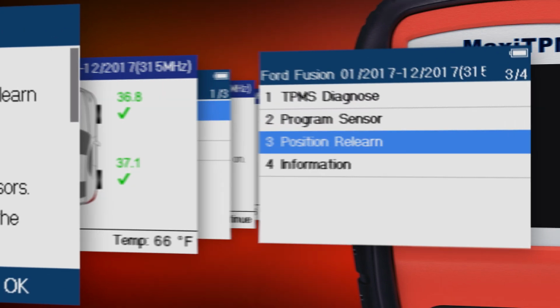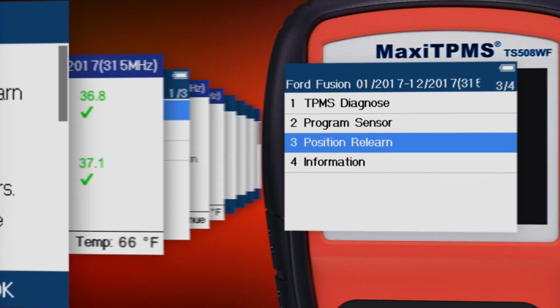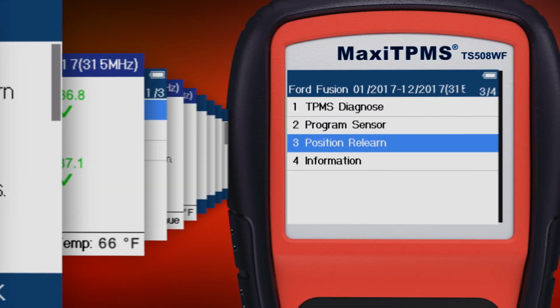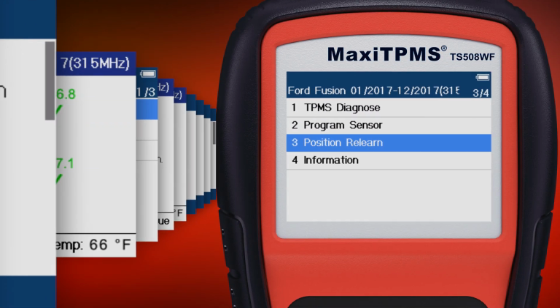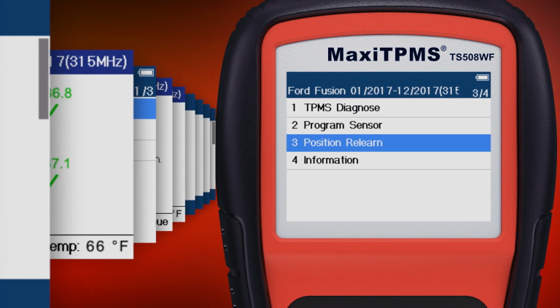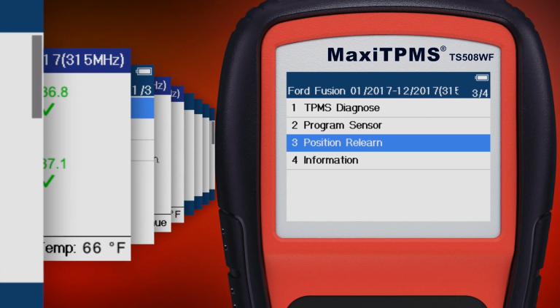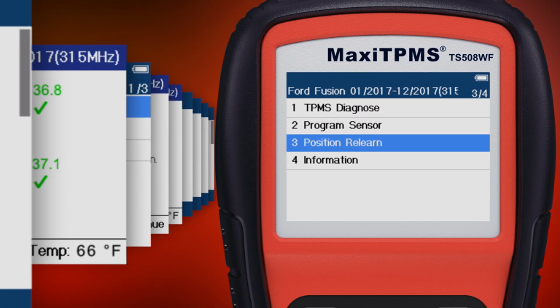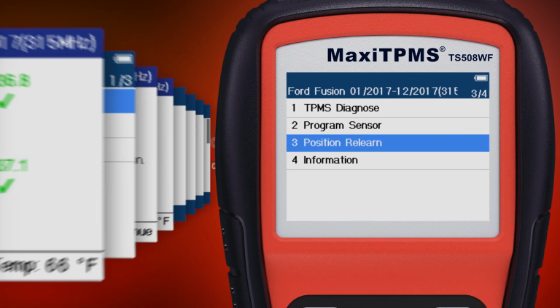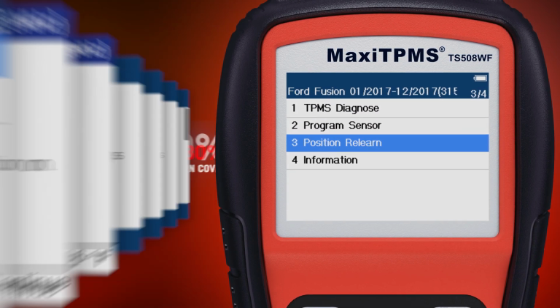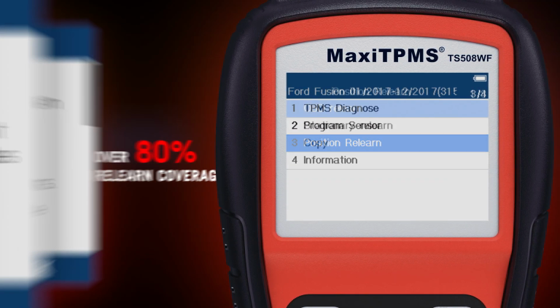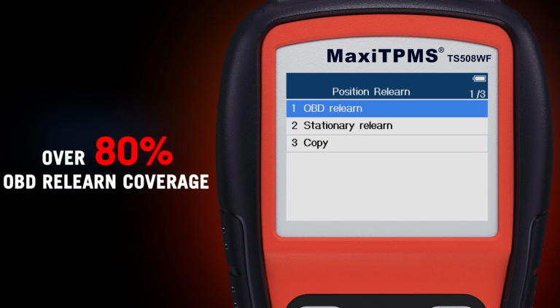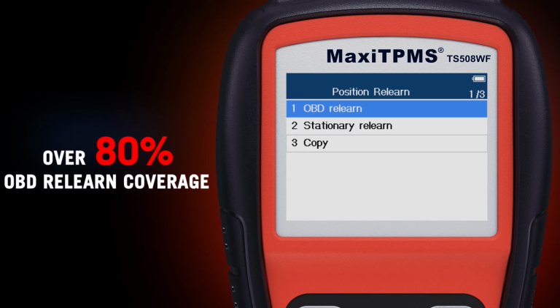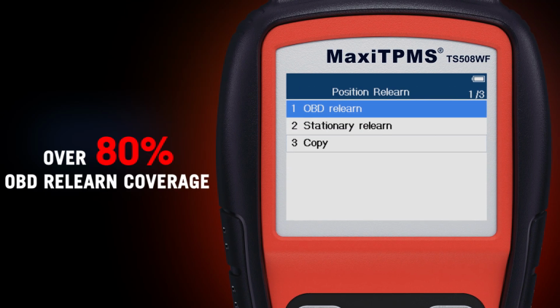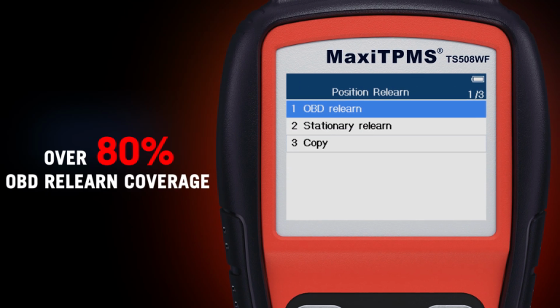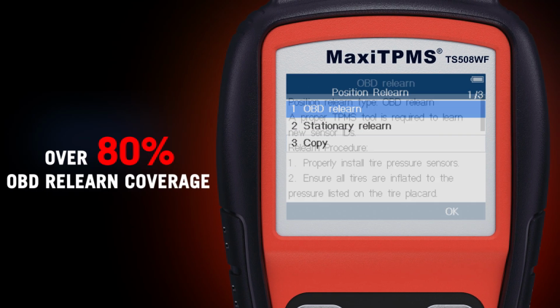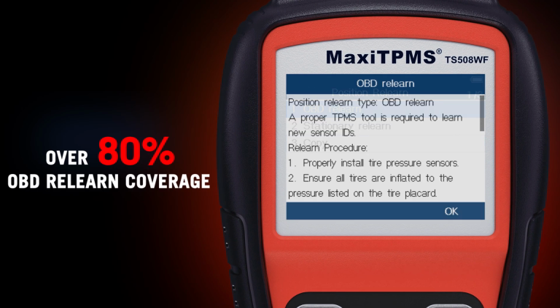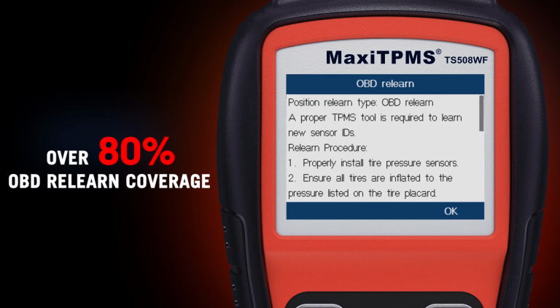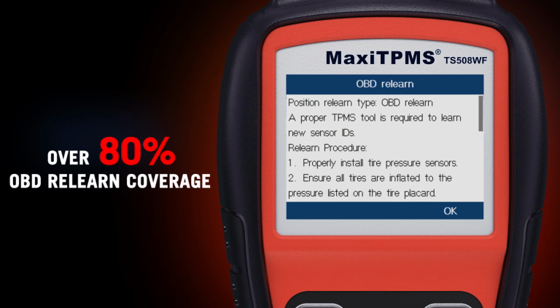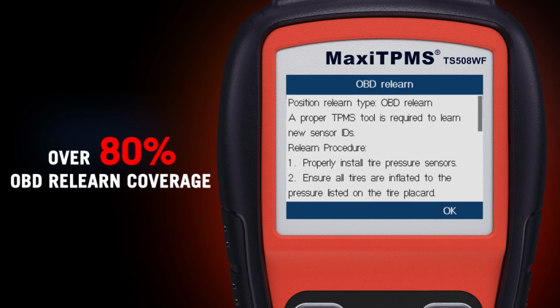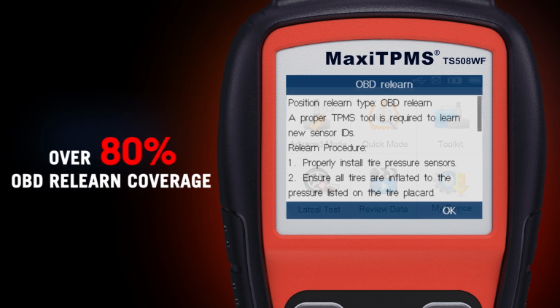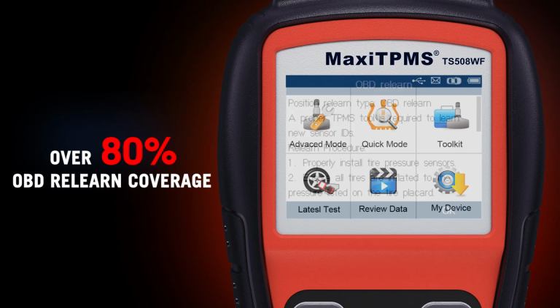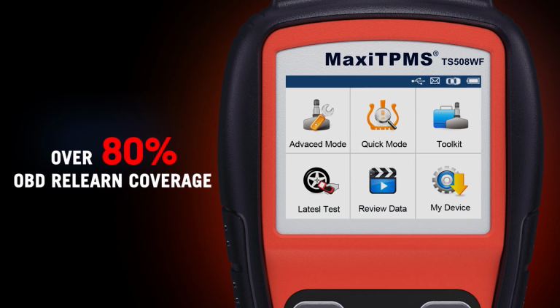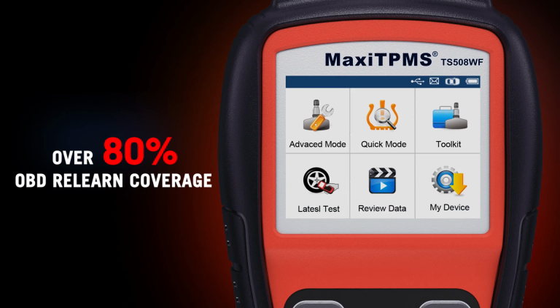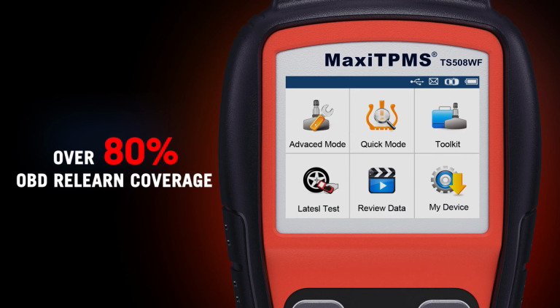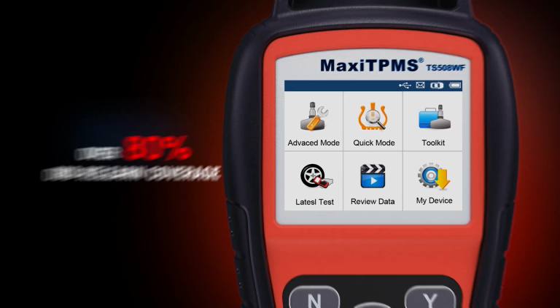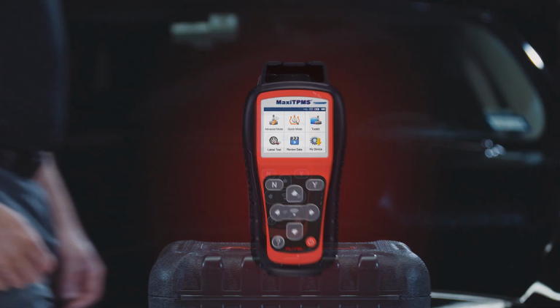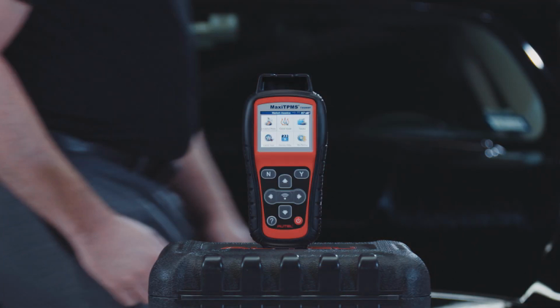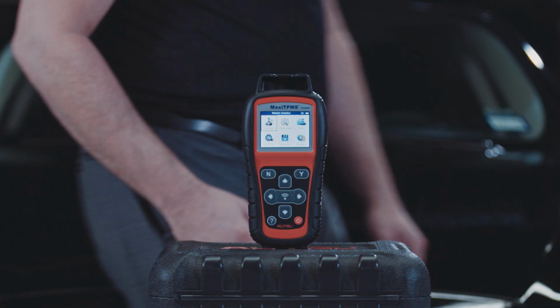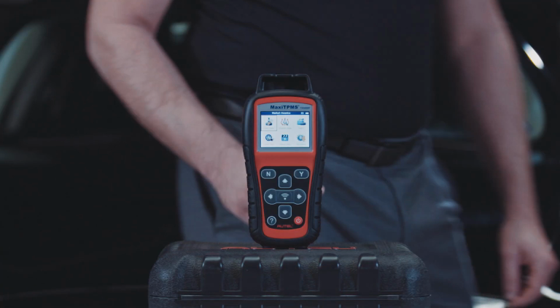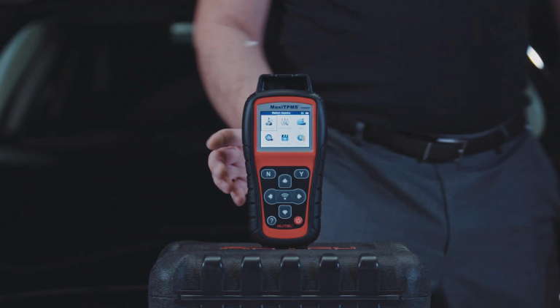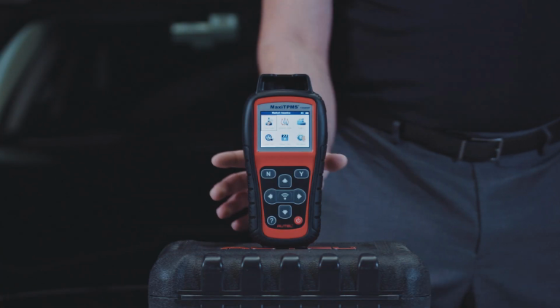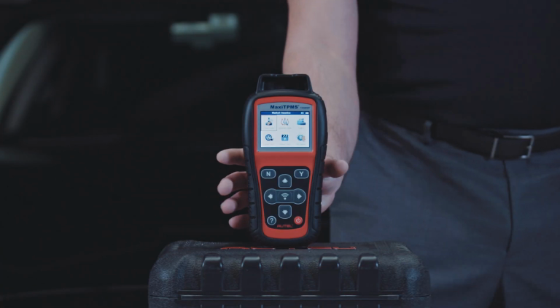Autel has developed OBD relearn capability for most domestic vehicles. Here's how it works.